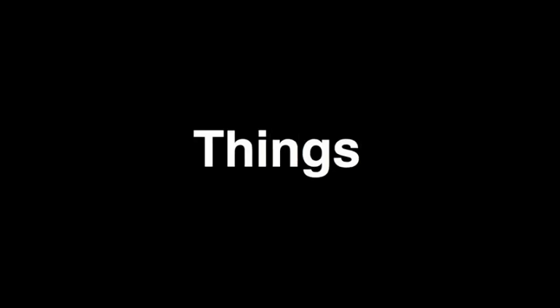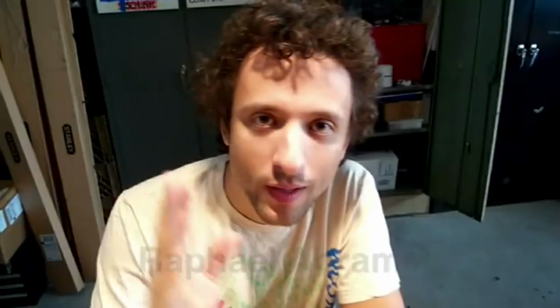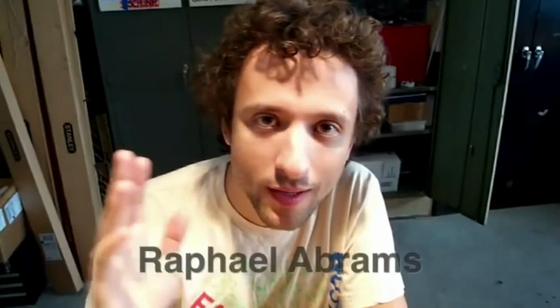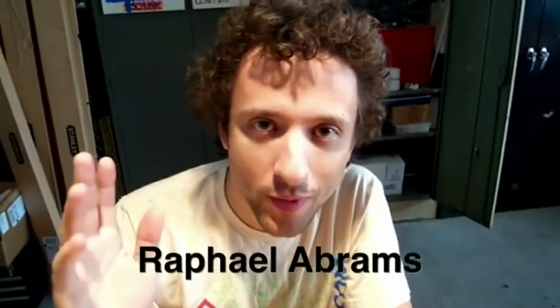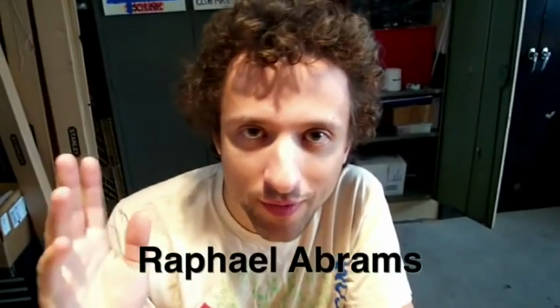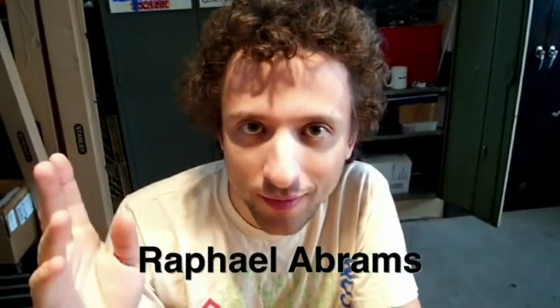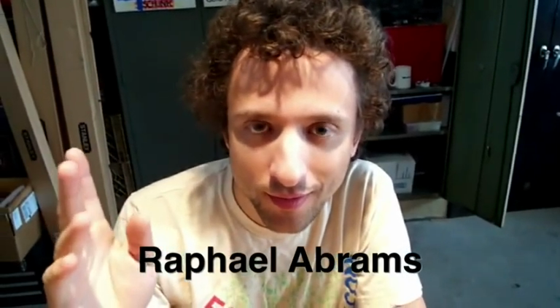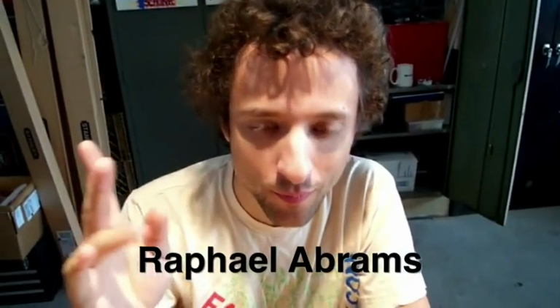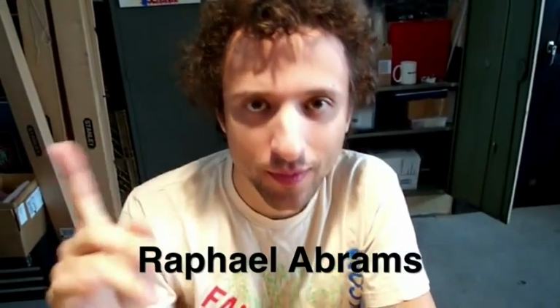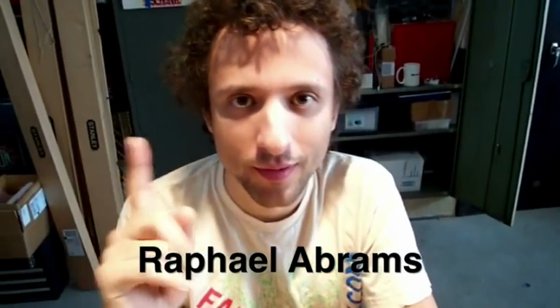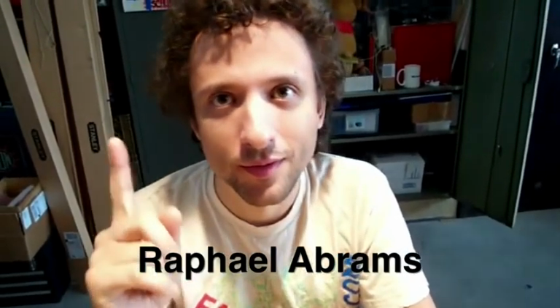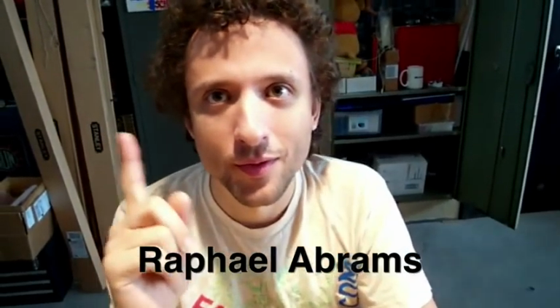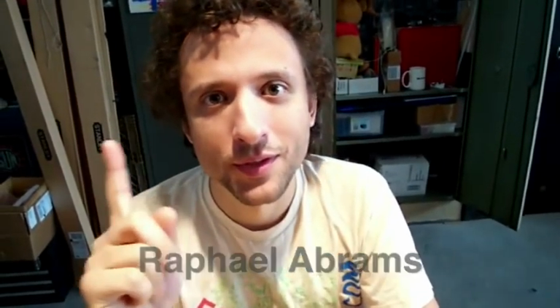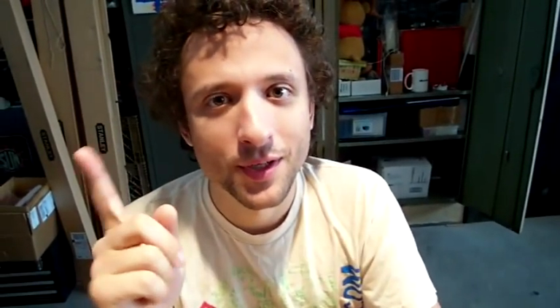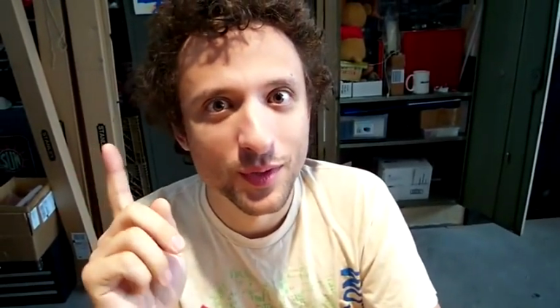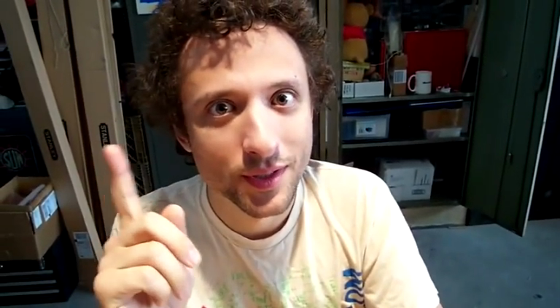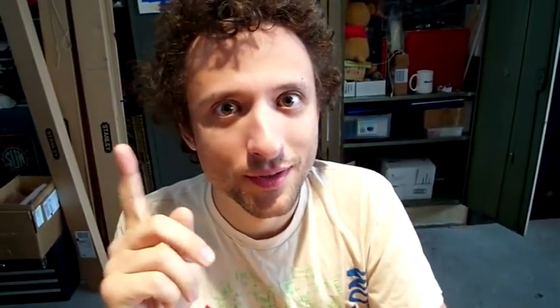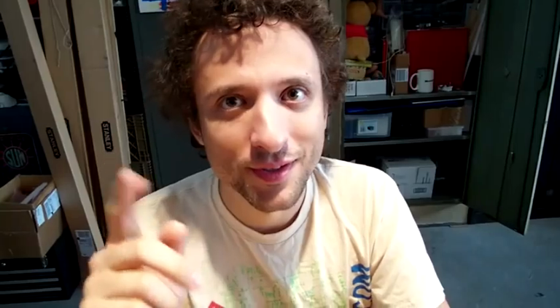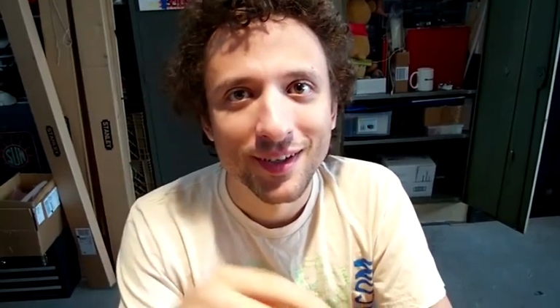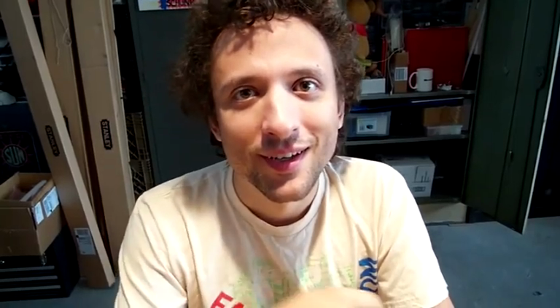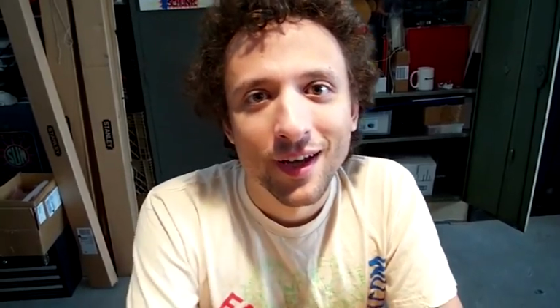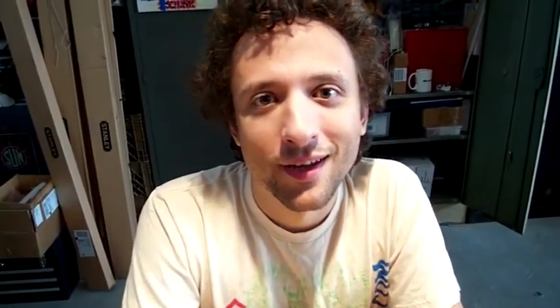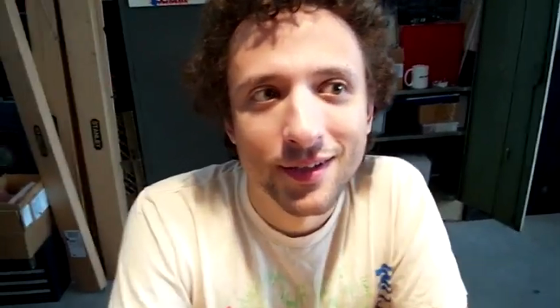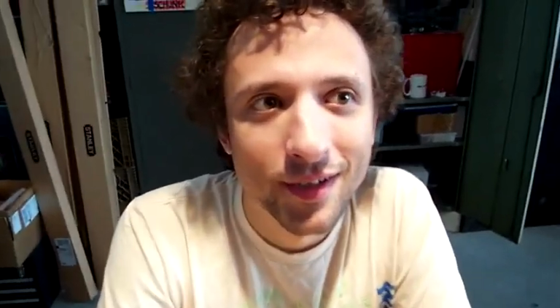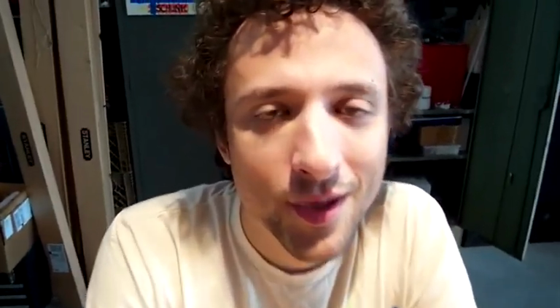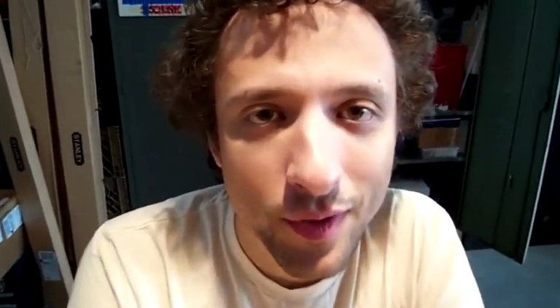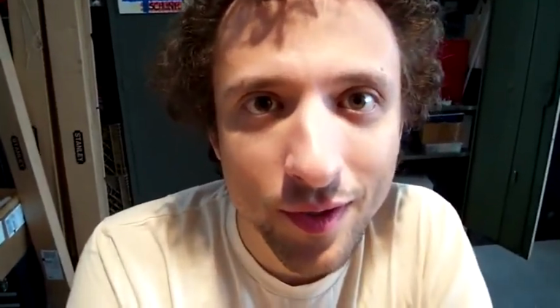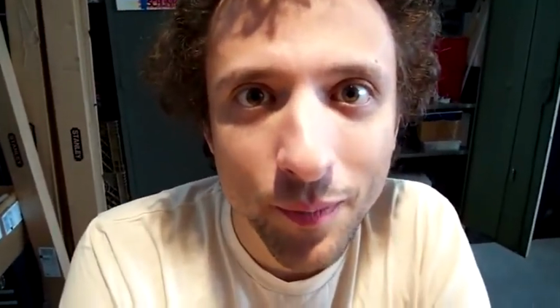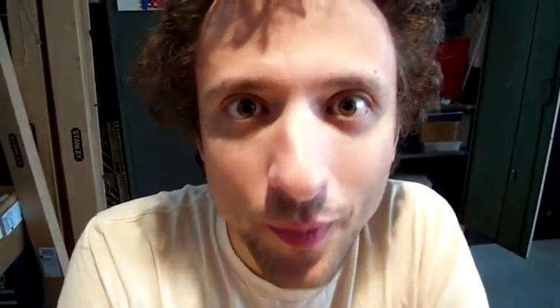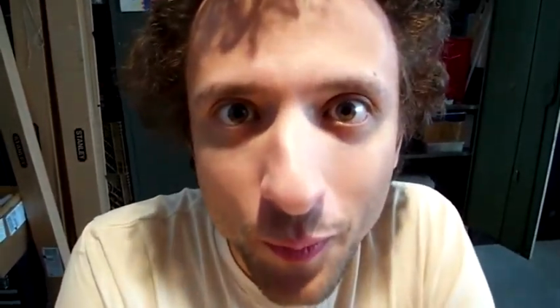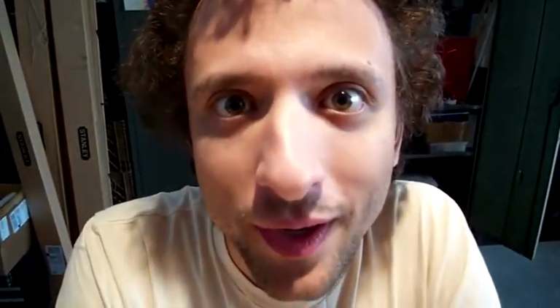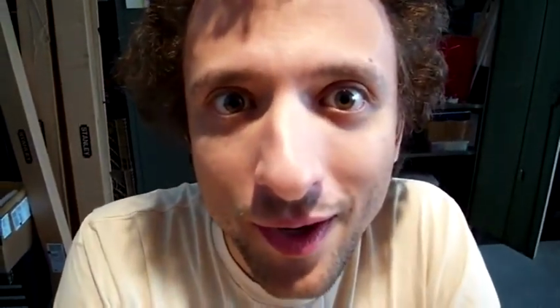Hi, I'm Raphael. I'm one of the New York City Resistors, and I'm working on a probe right now.